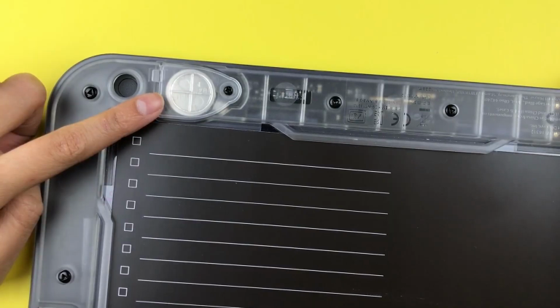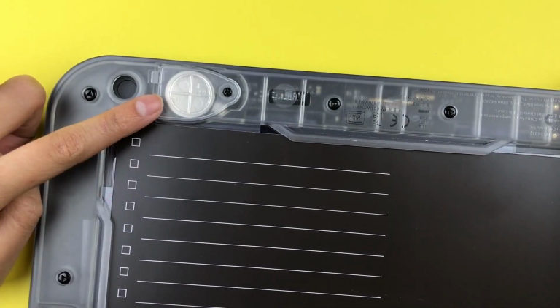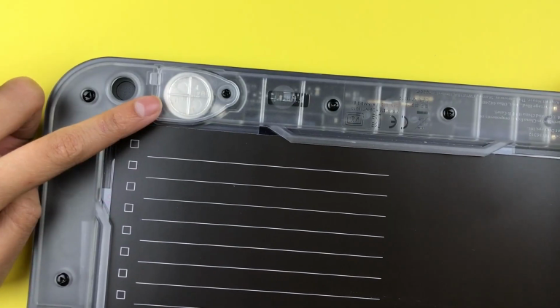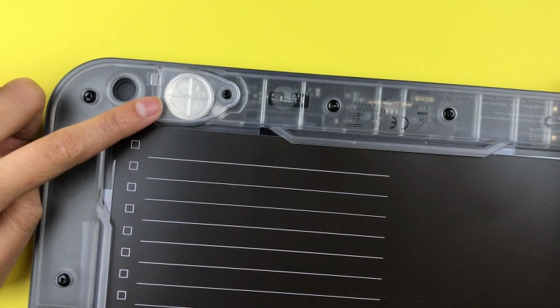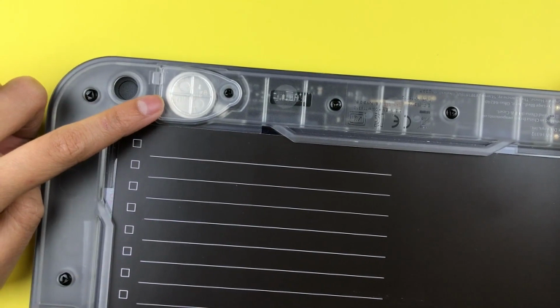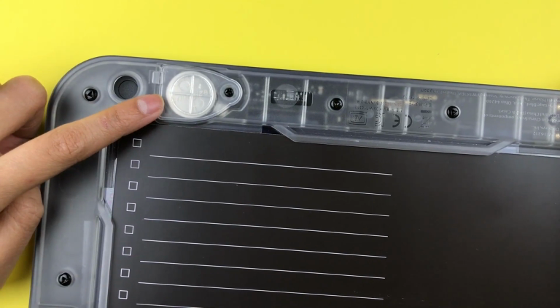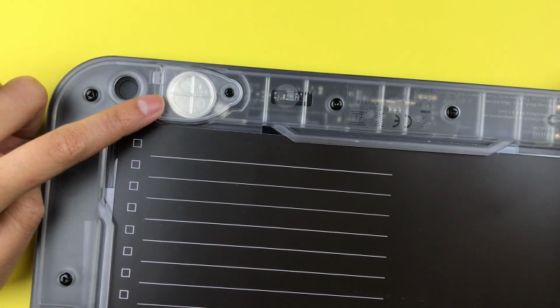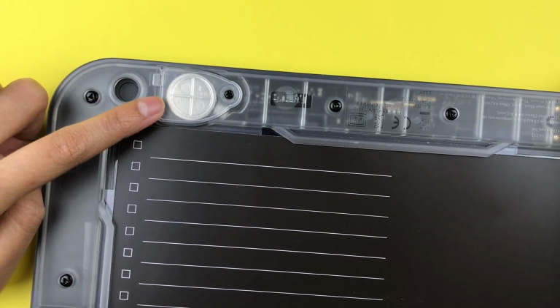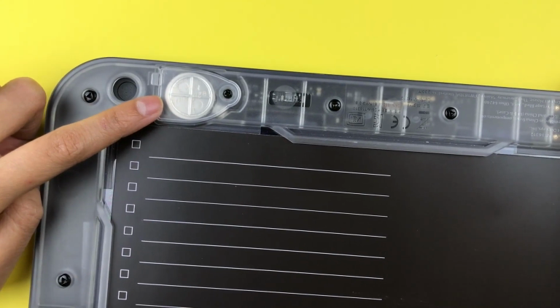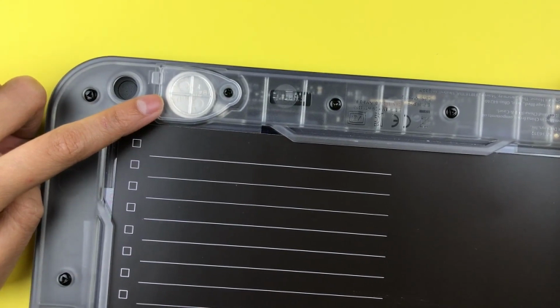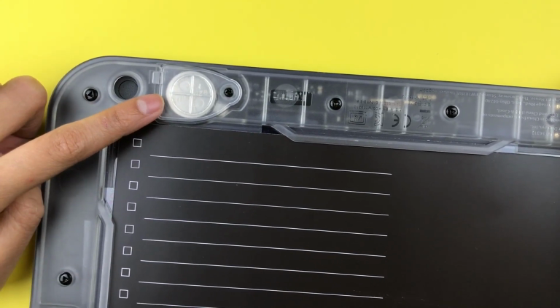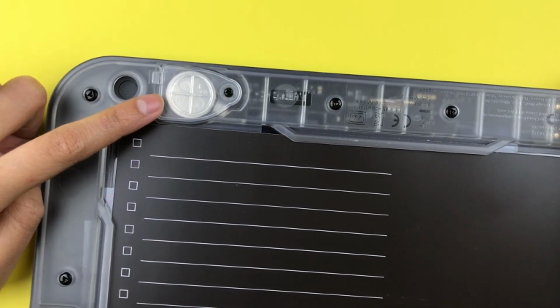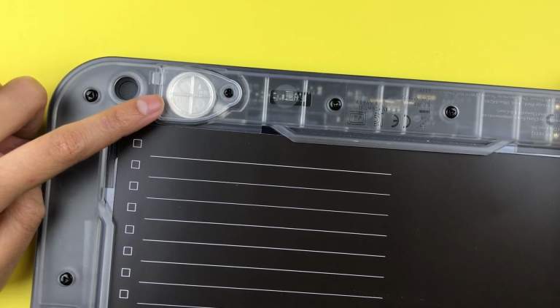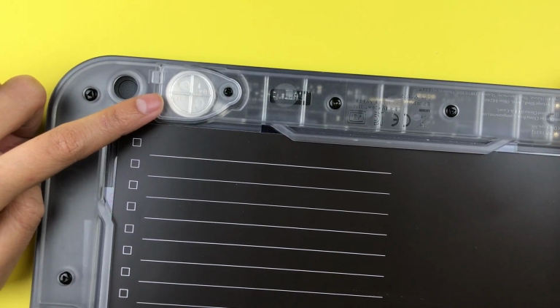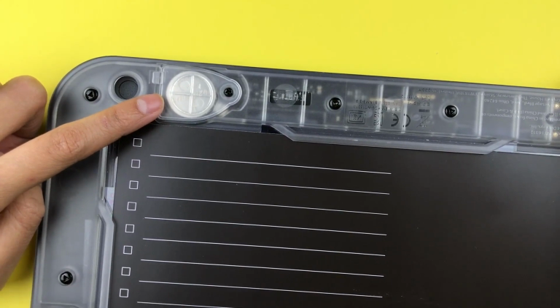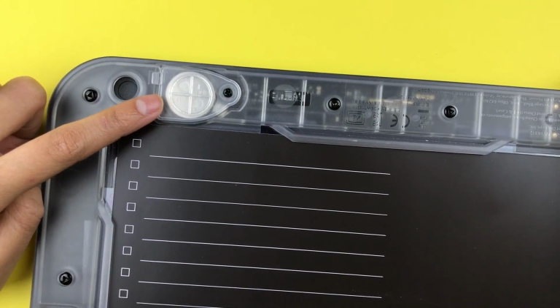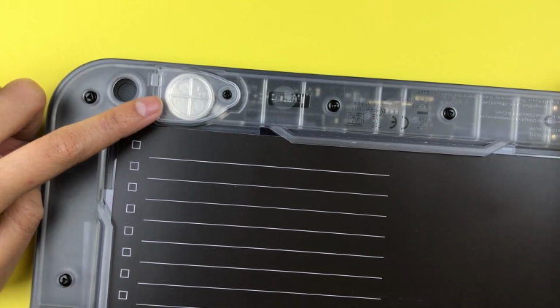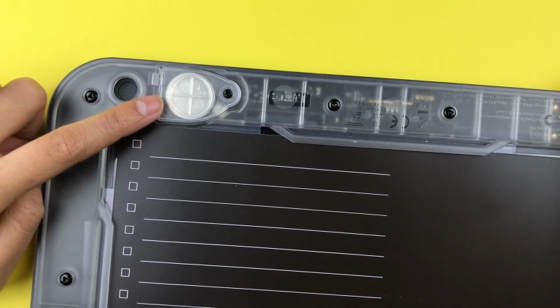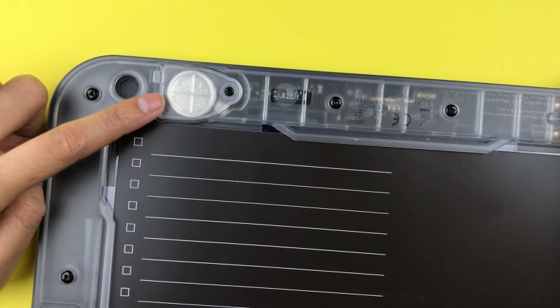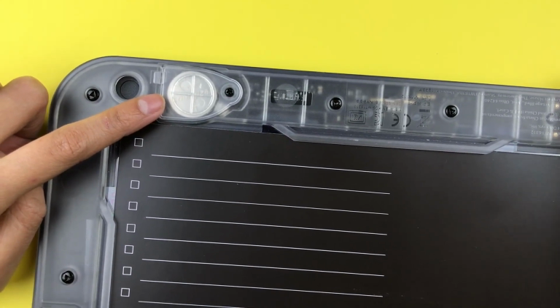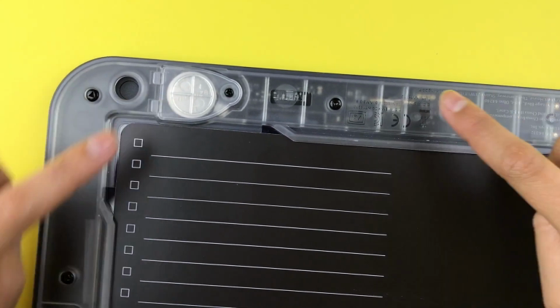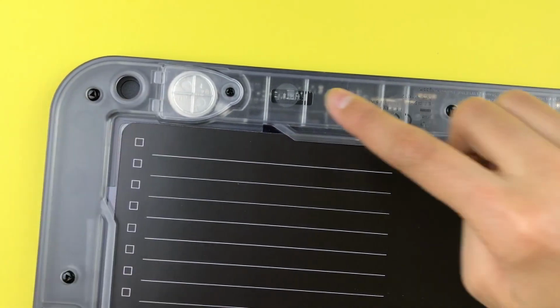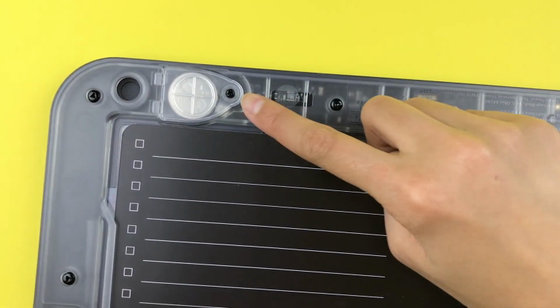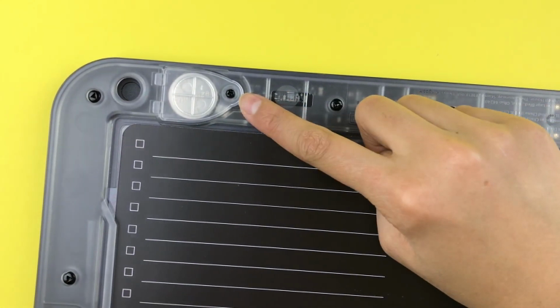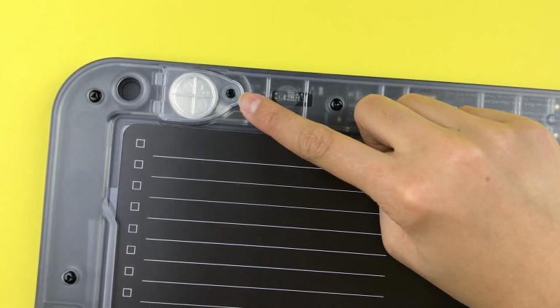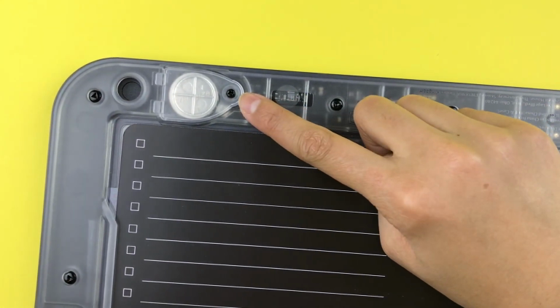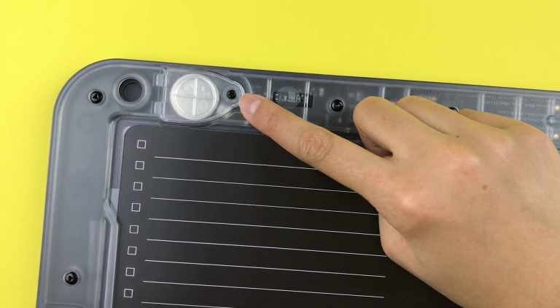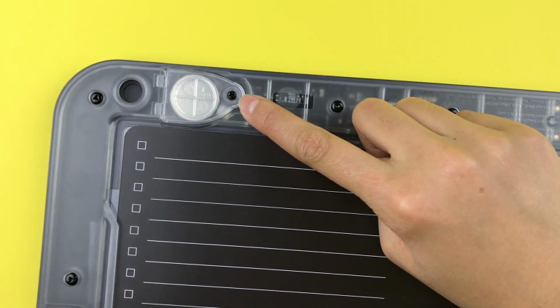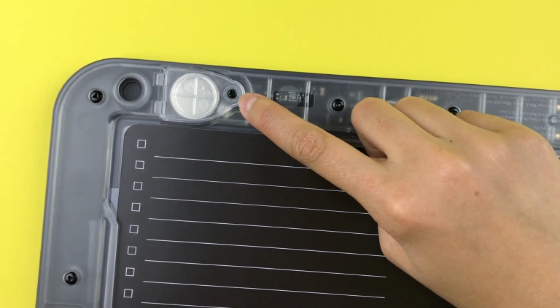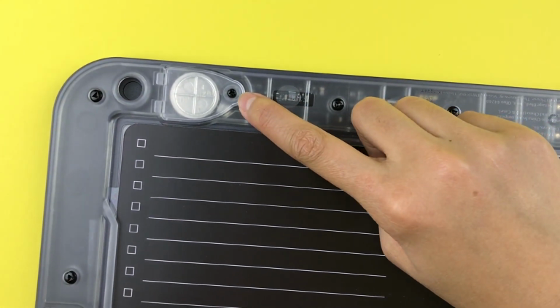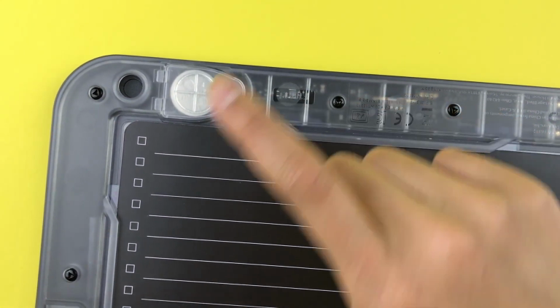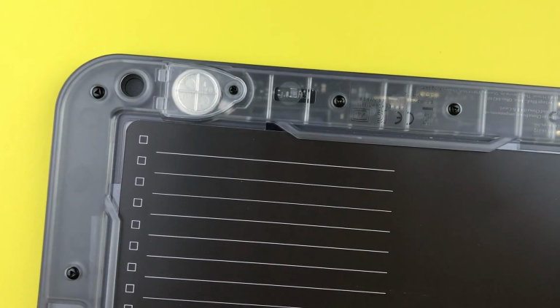This is where the battery goes, so if your dashboard ever runs out of battery you can unscrew it and replace the battery.